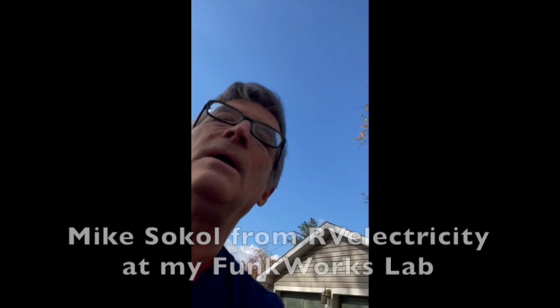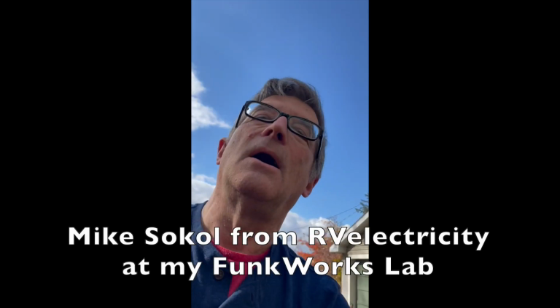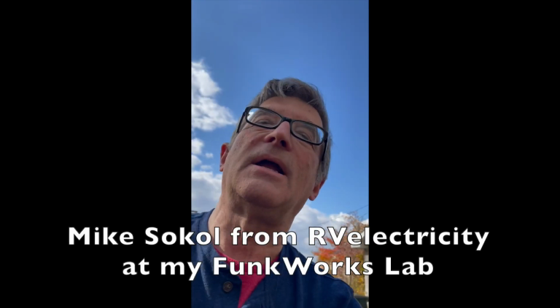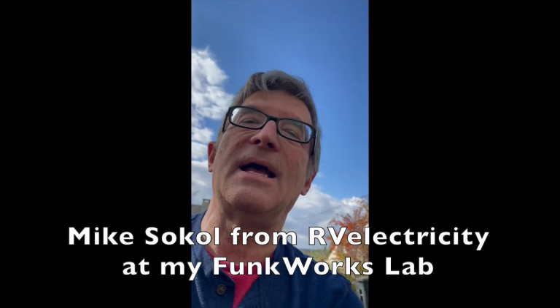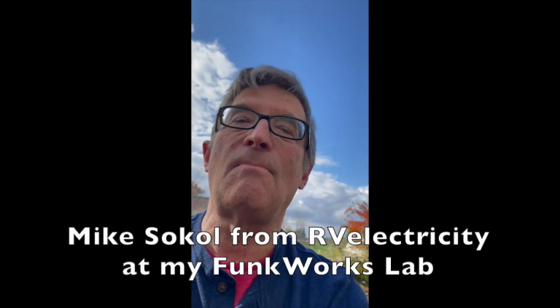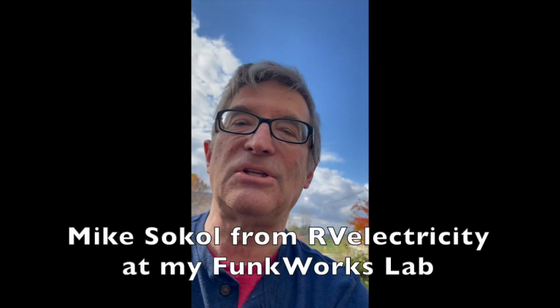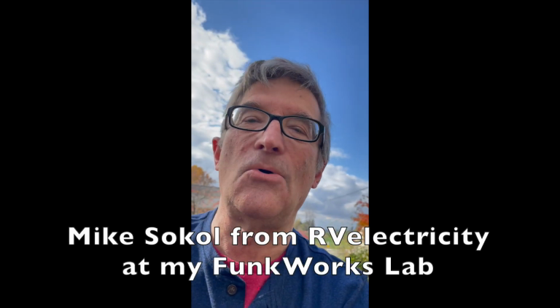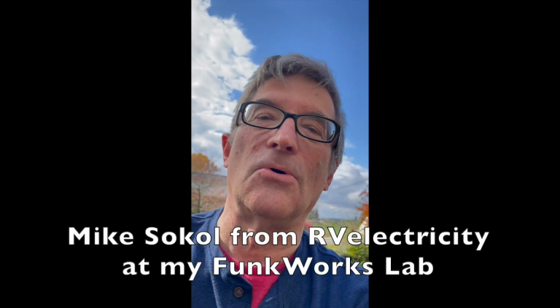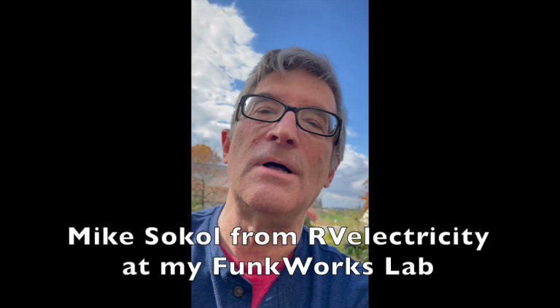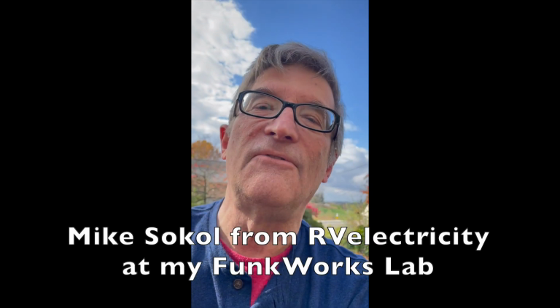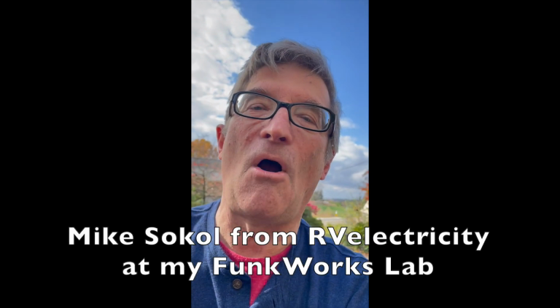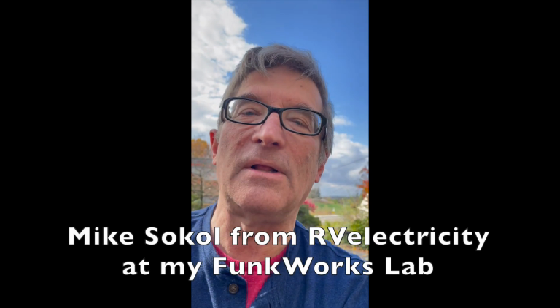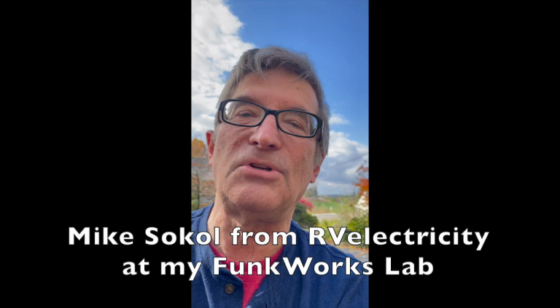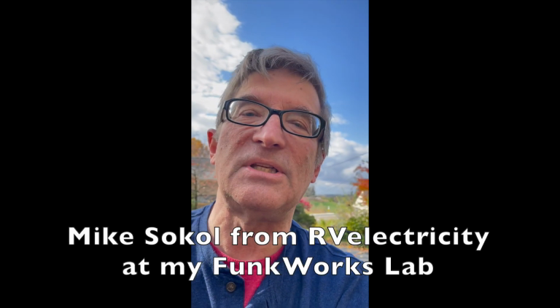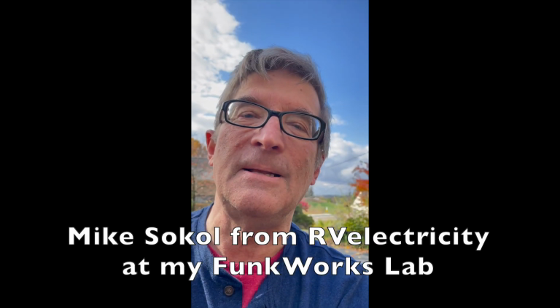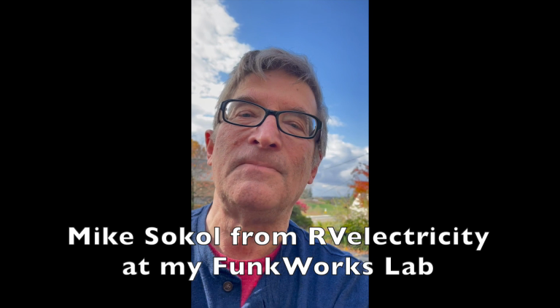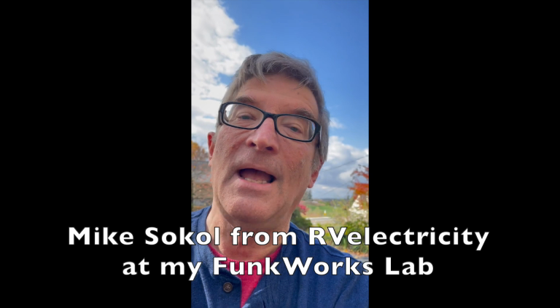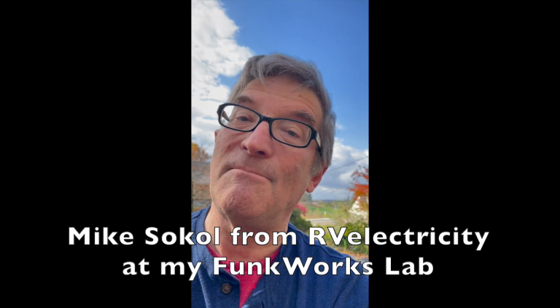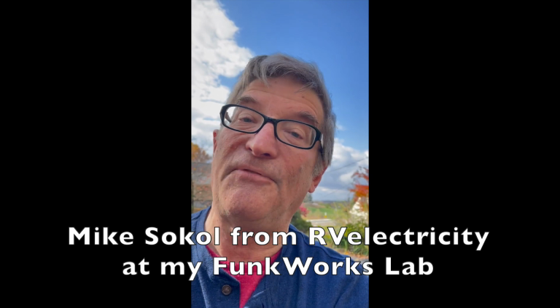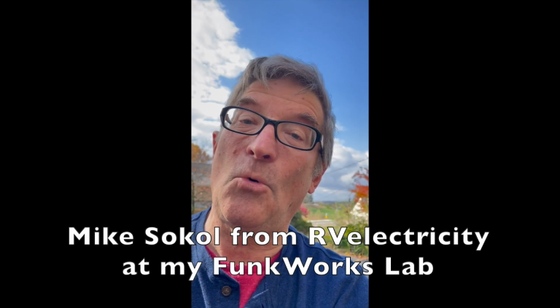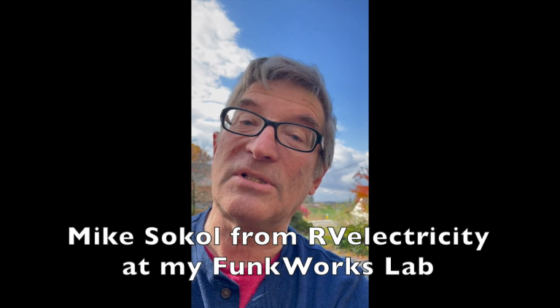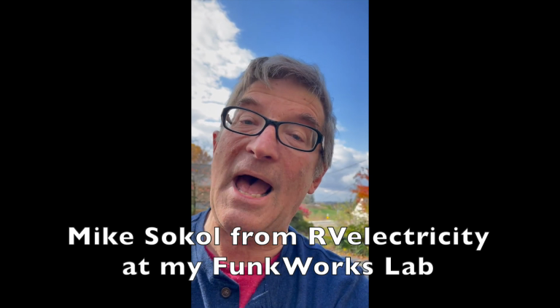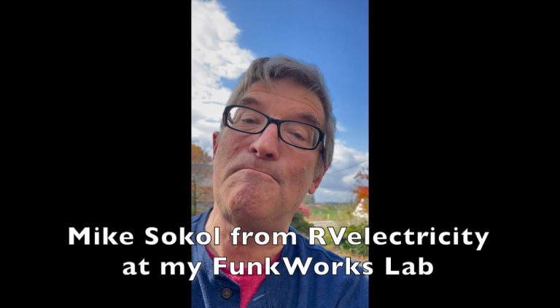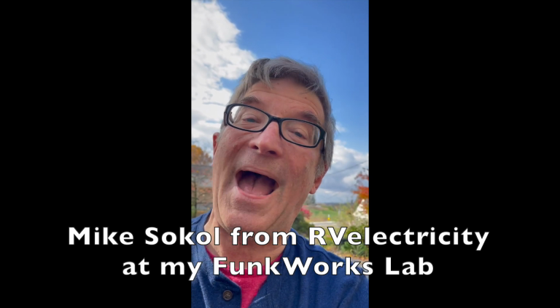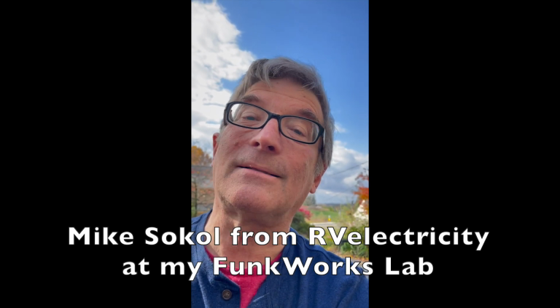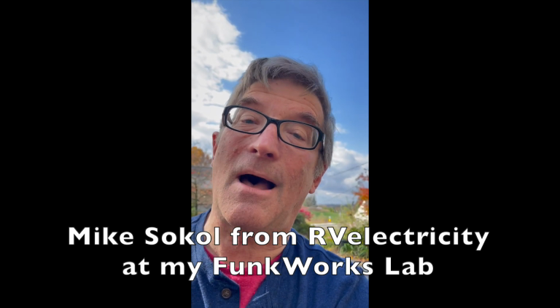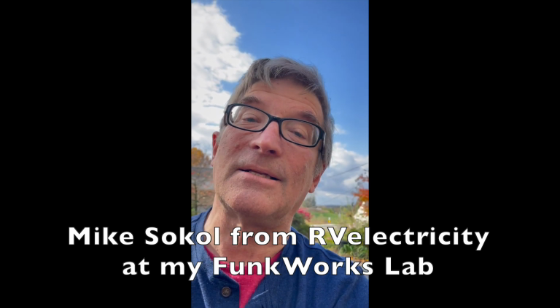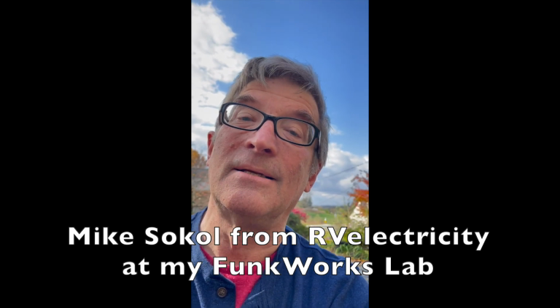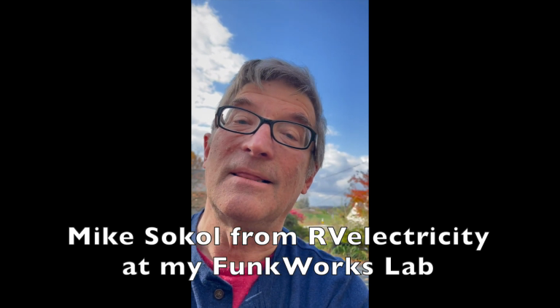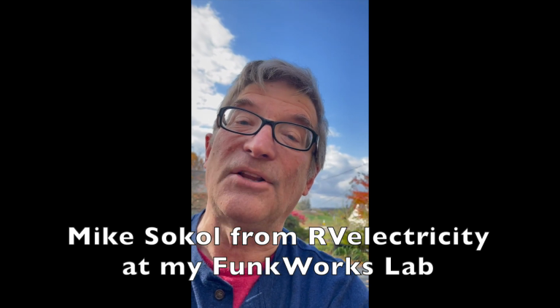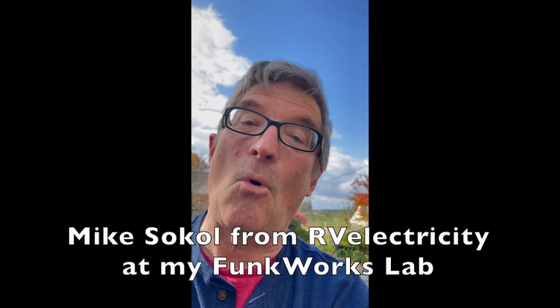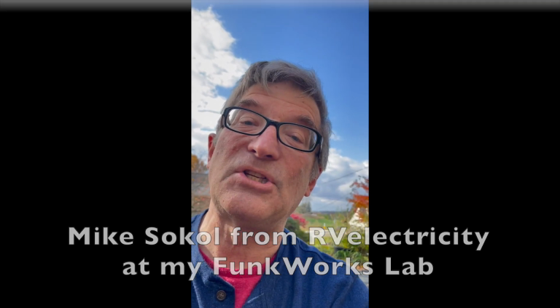Okay, it's Mike Sokol from RV Electricity at my Funkworks lab back lot. Thanks for watching.